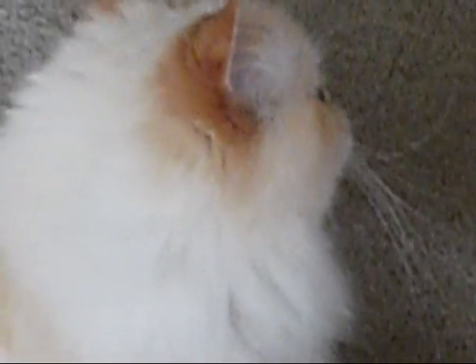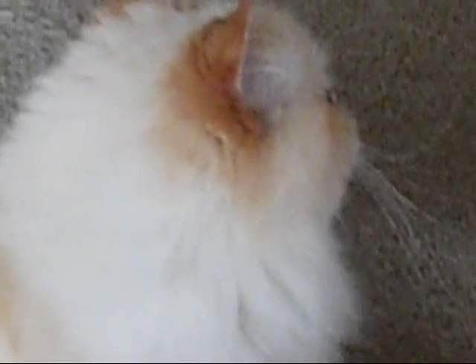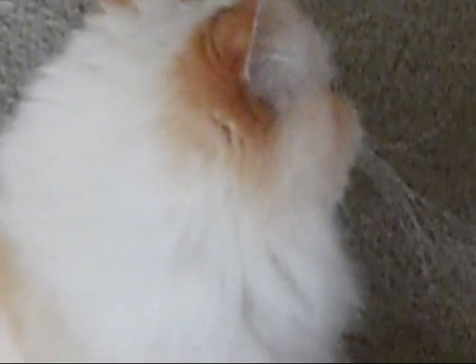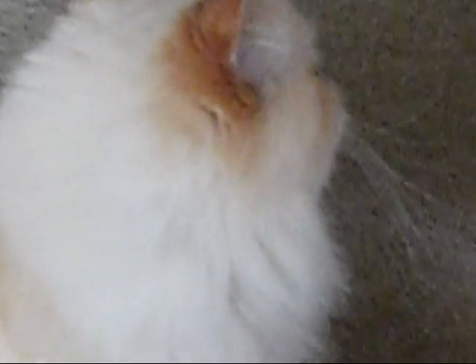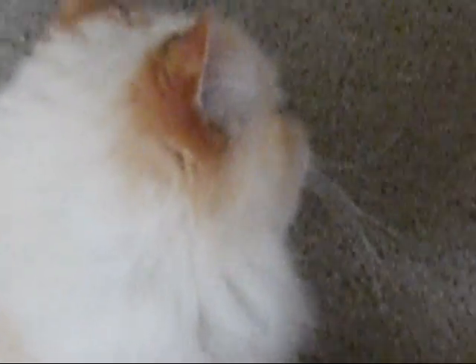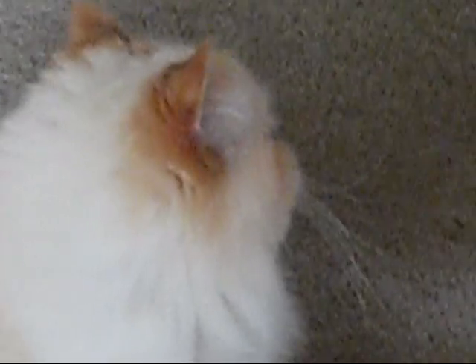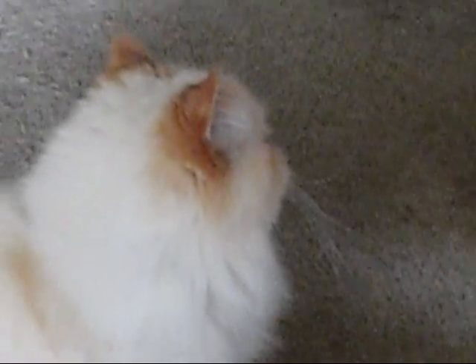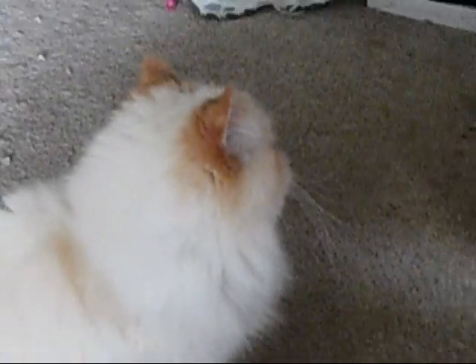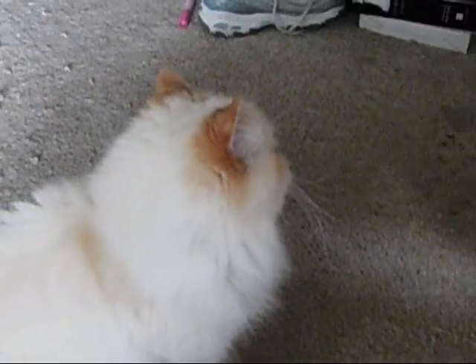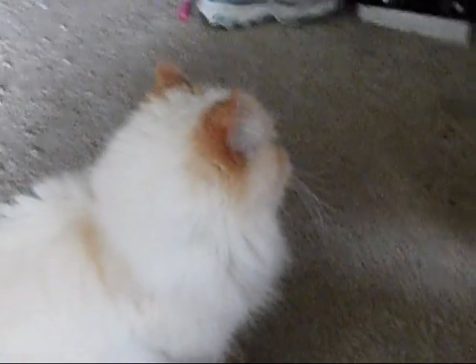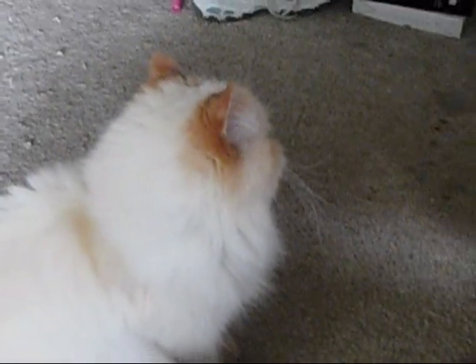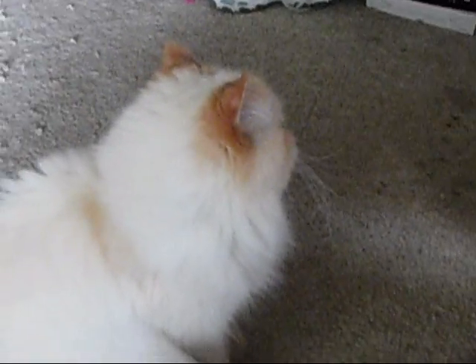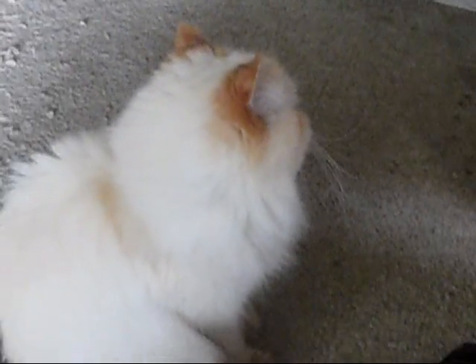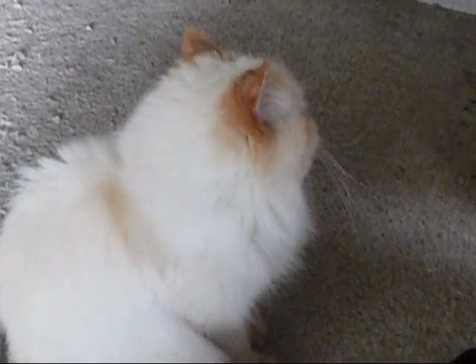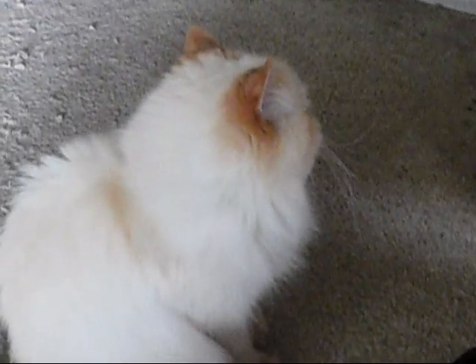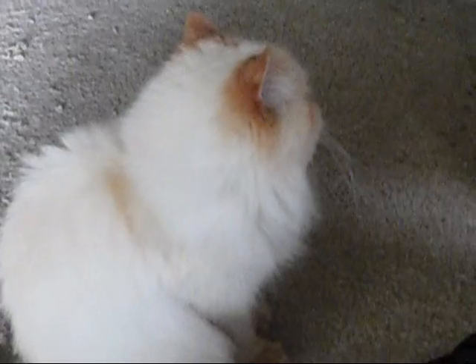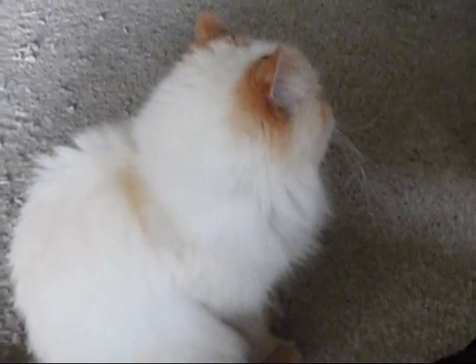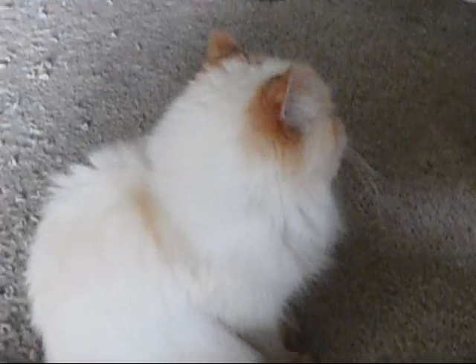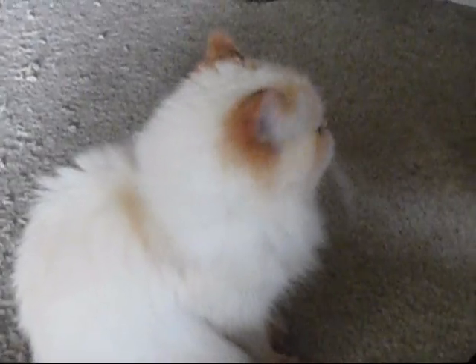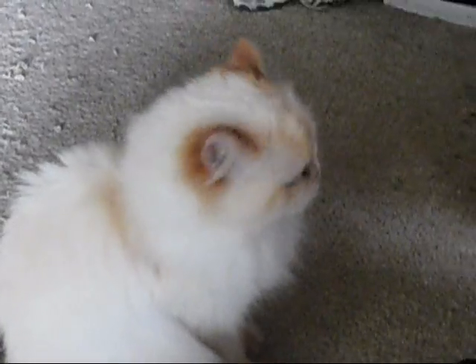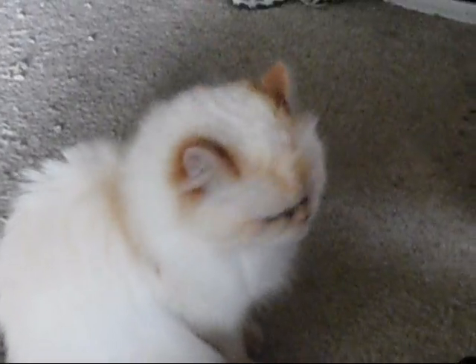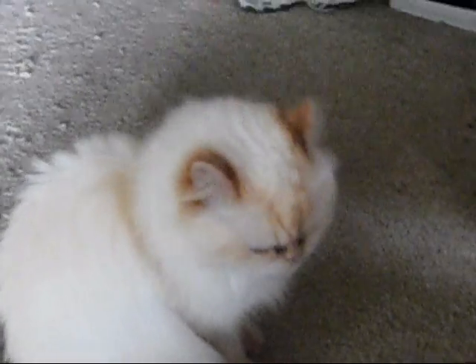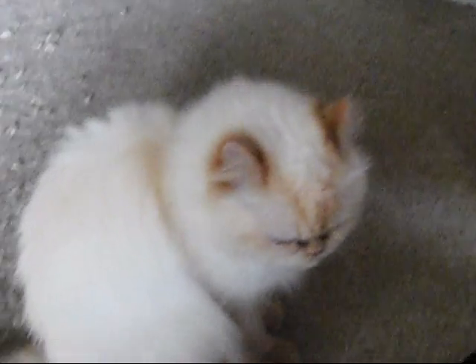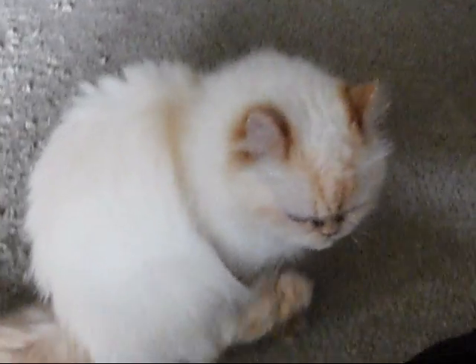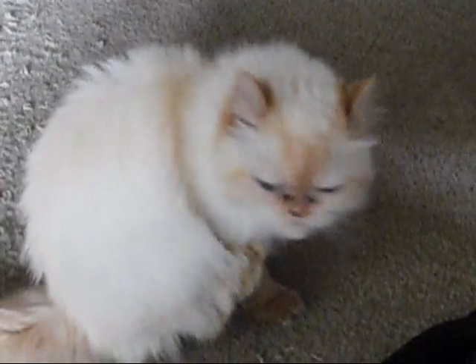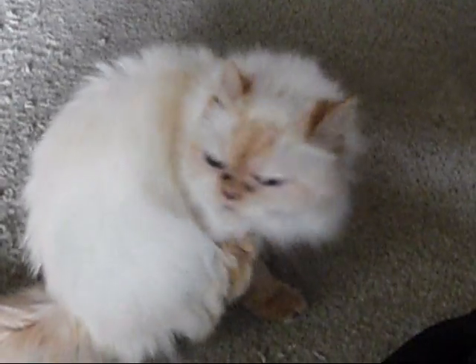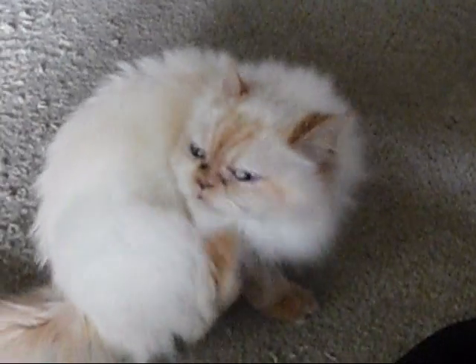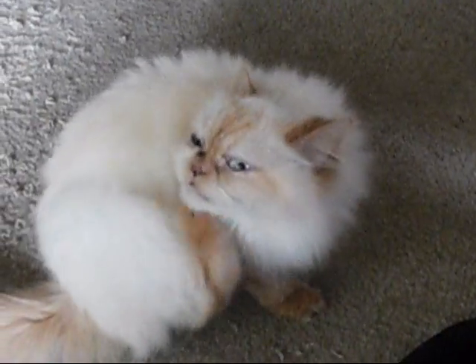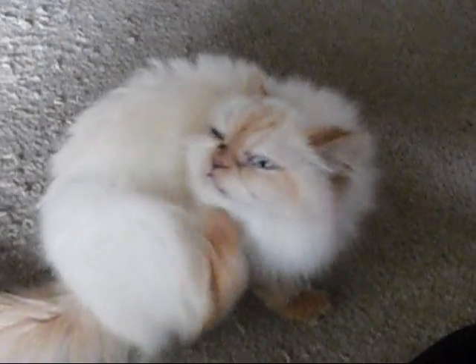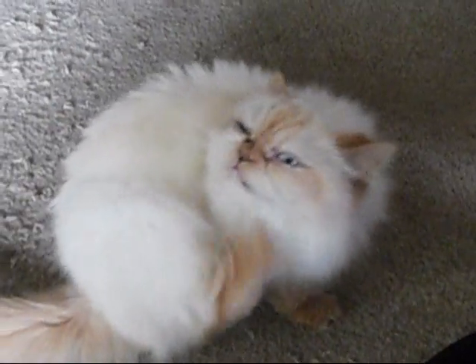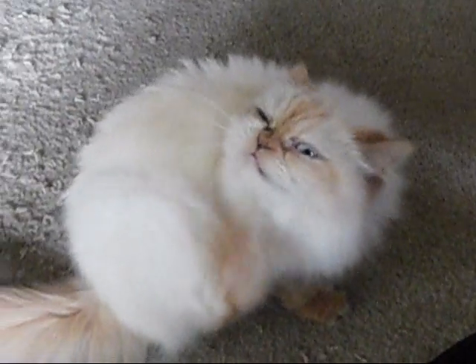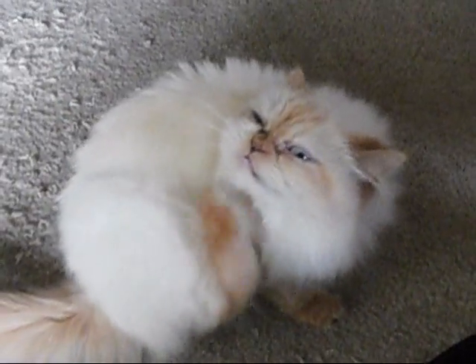She's a cream point Himalayan, and I believe she's either six or seven, so she's pretty old.